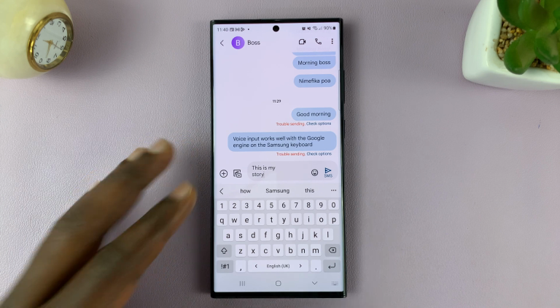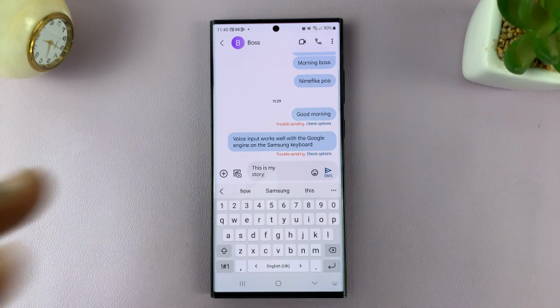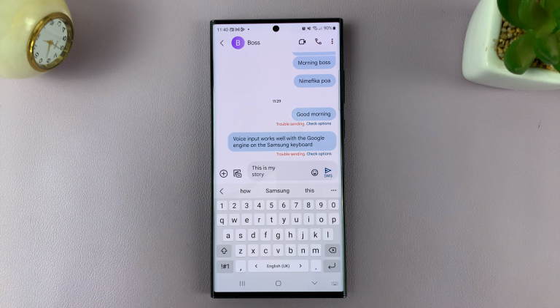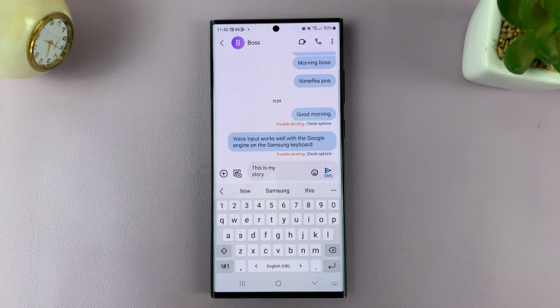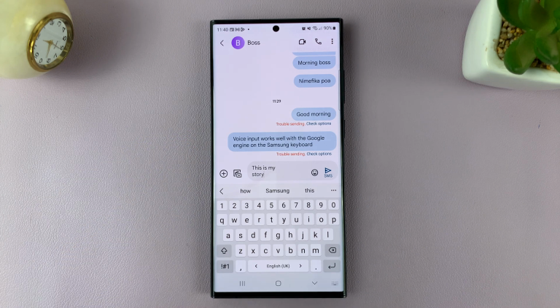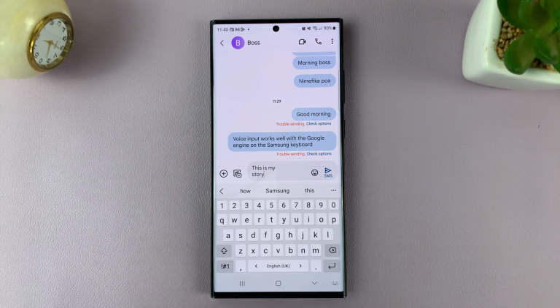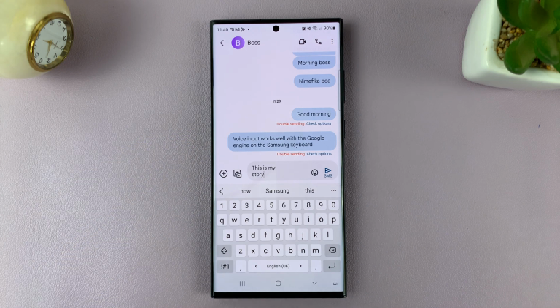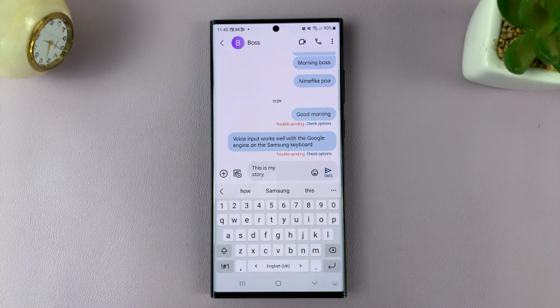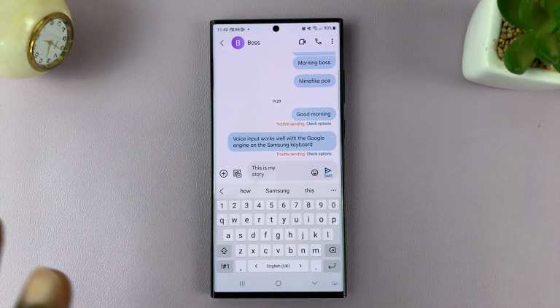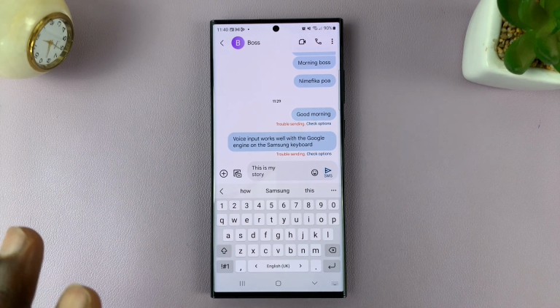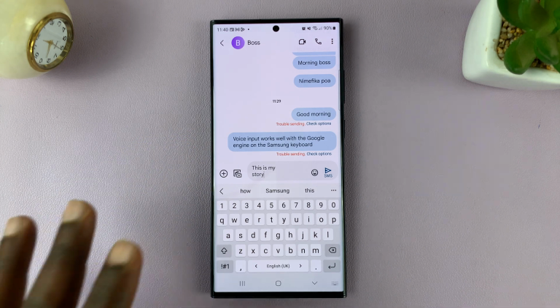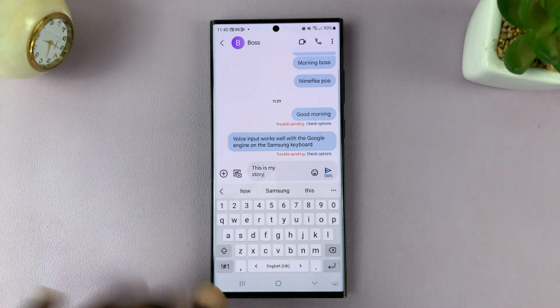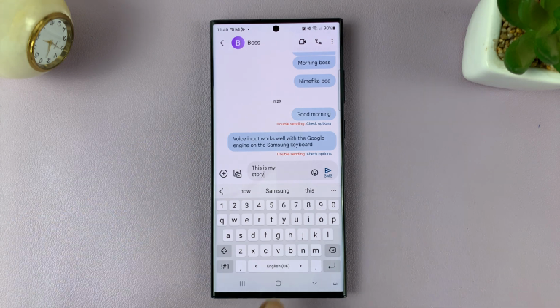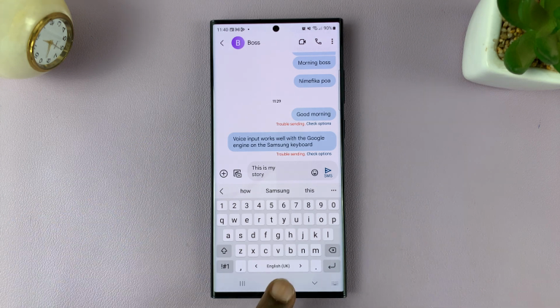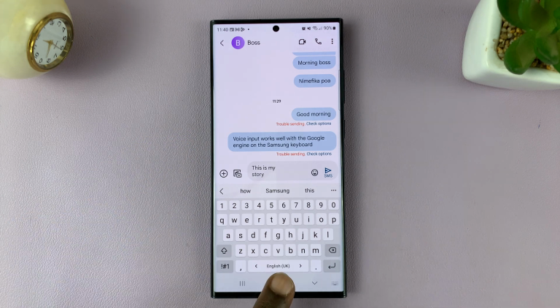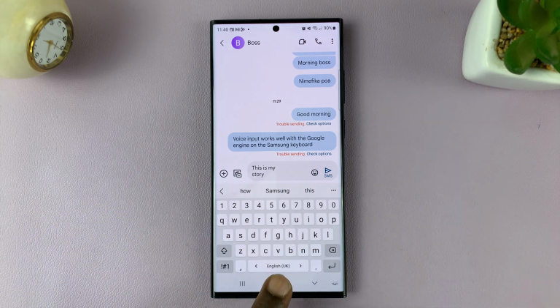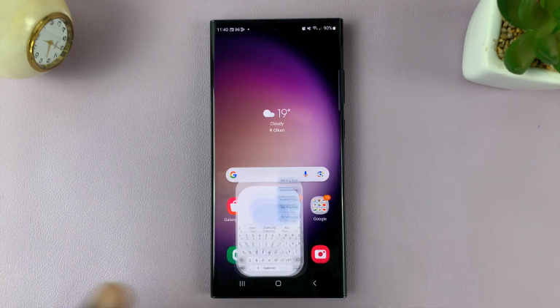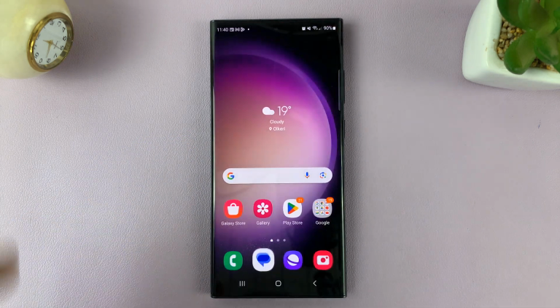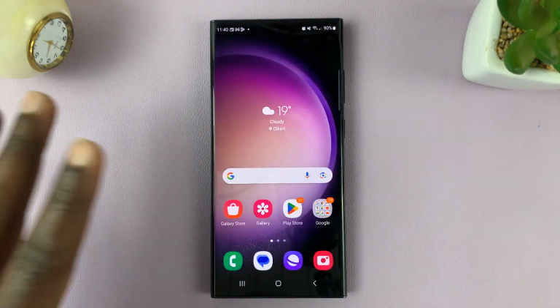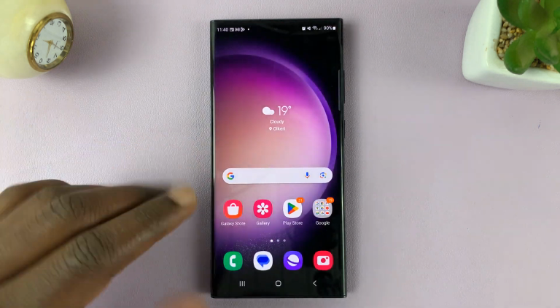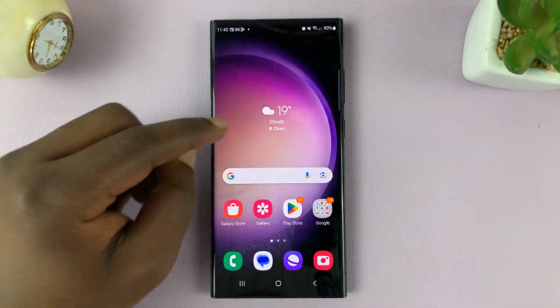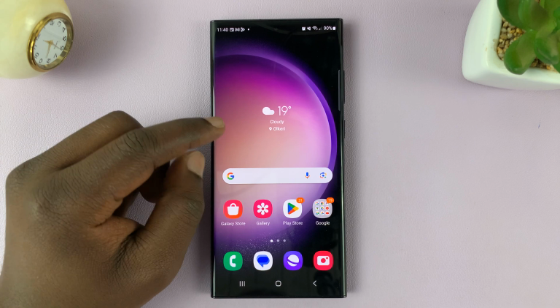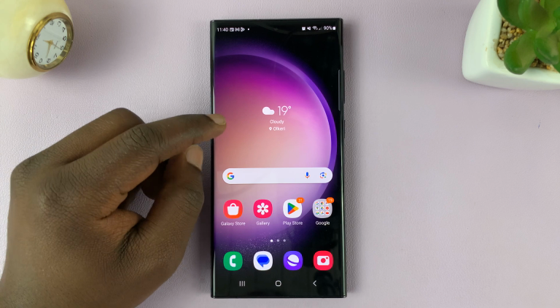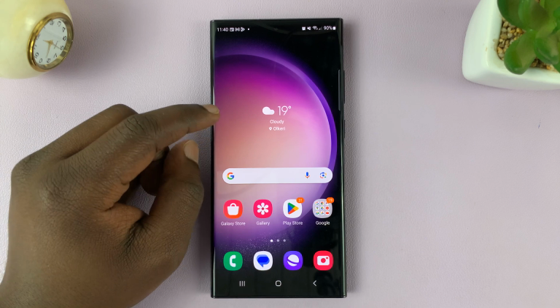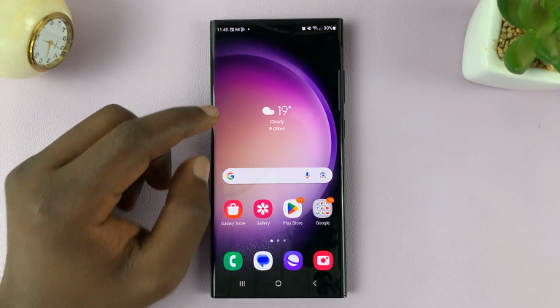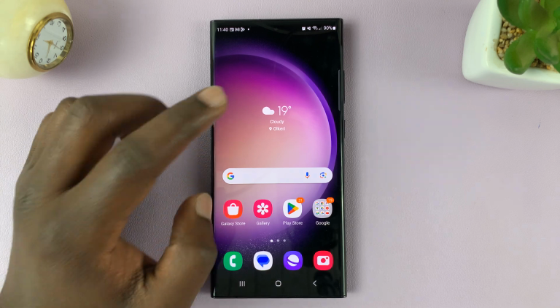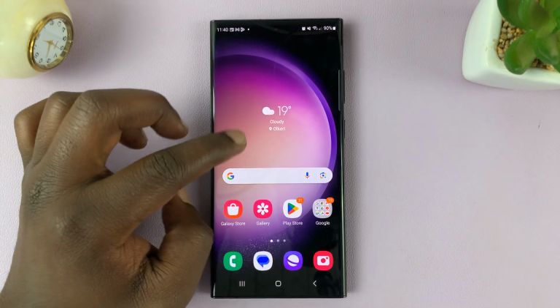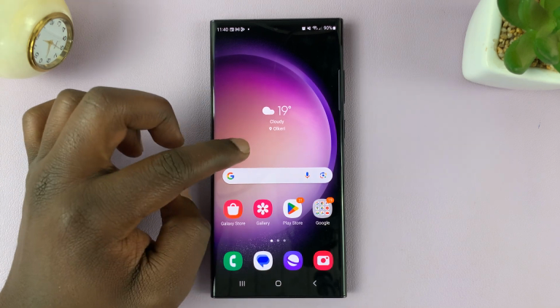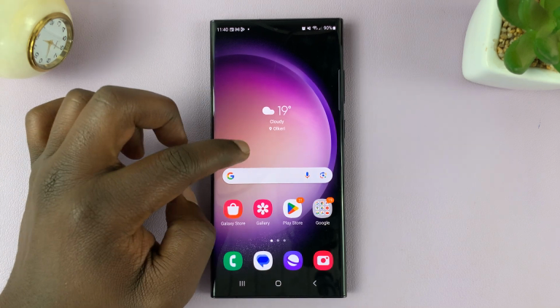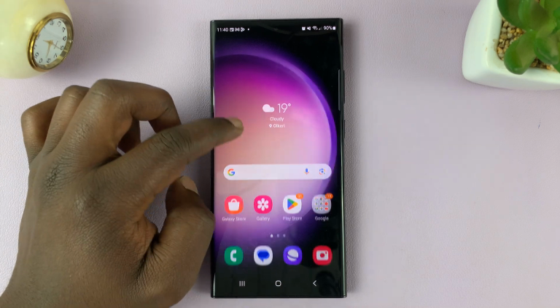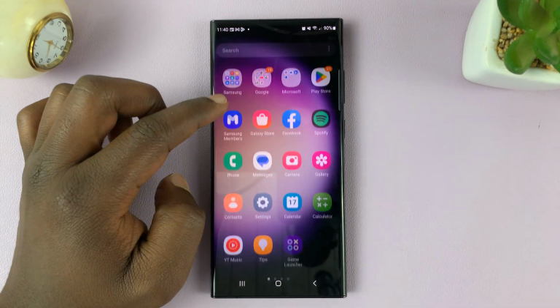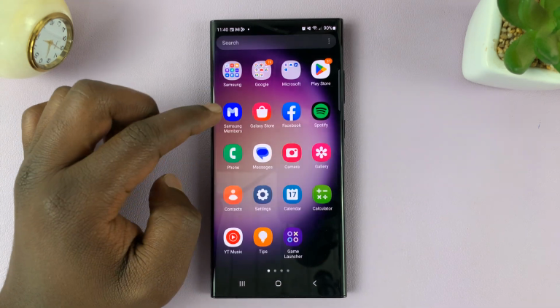This feature is called S Pen detection, and I'll be showing you how to enable and disable that feature.